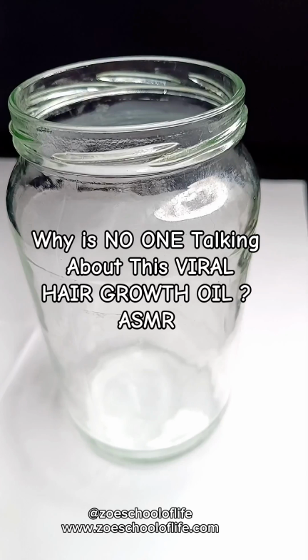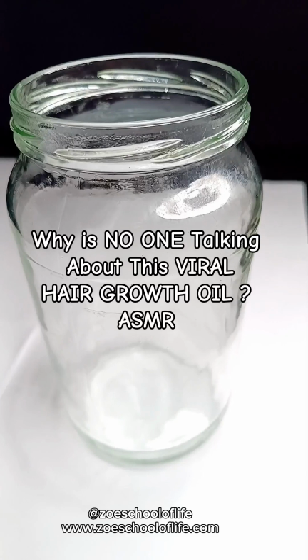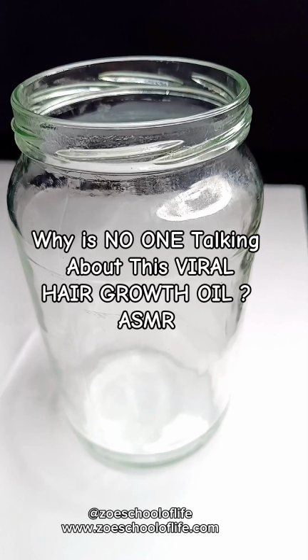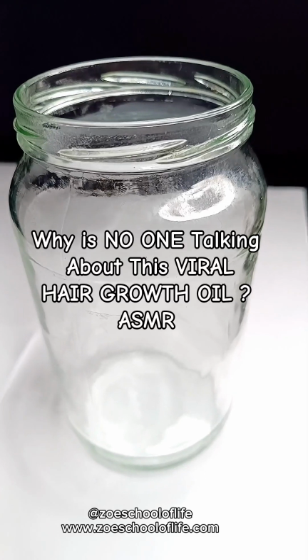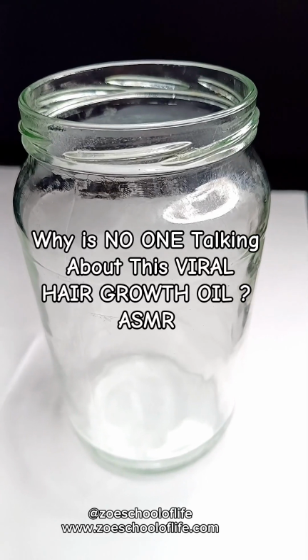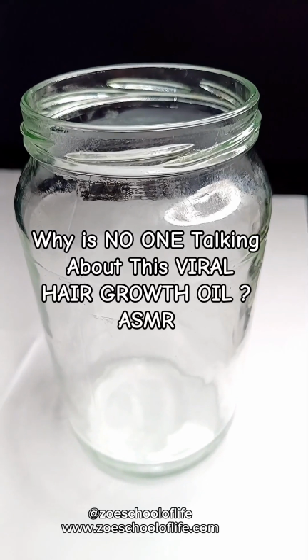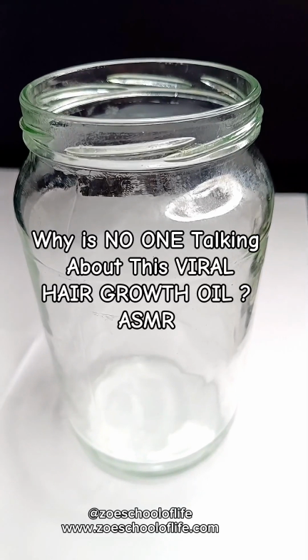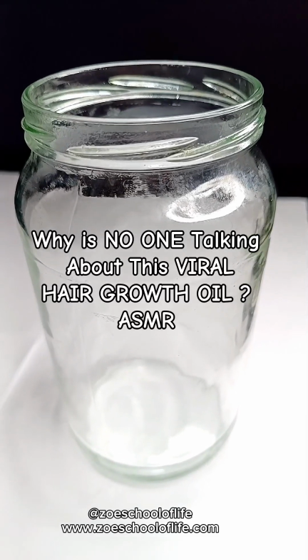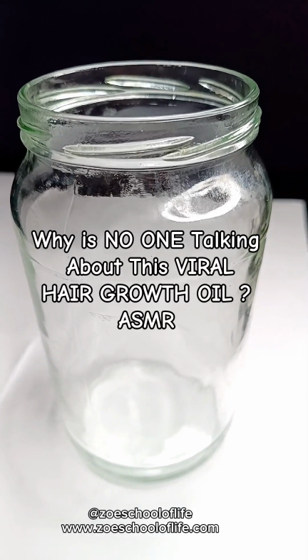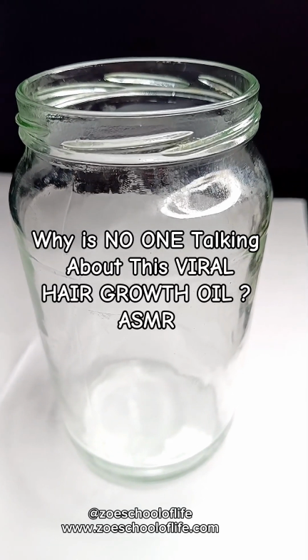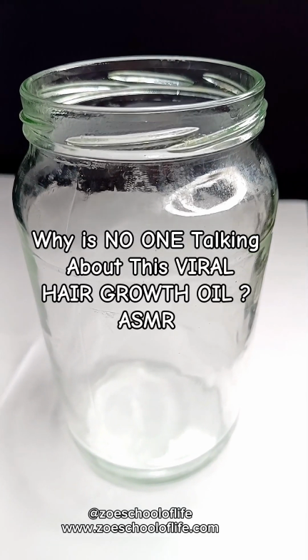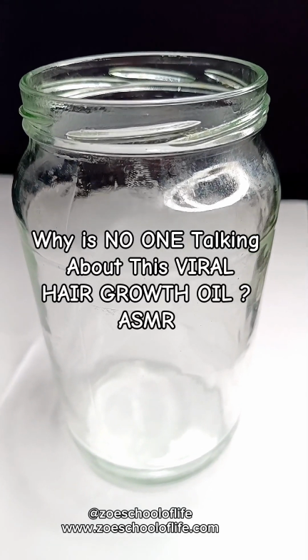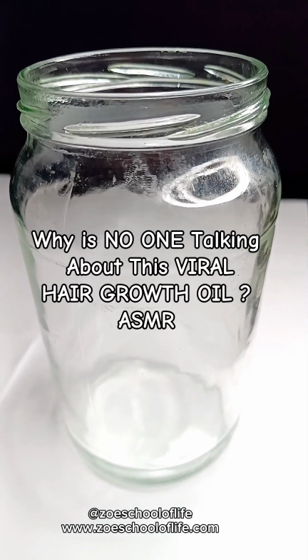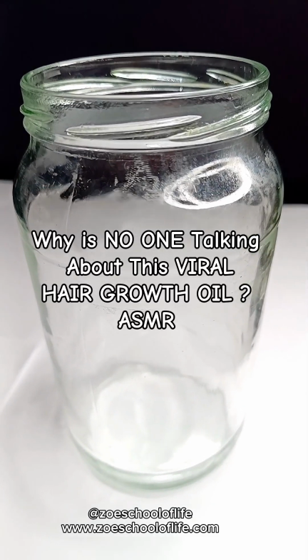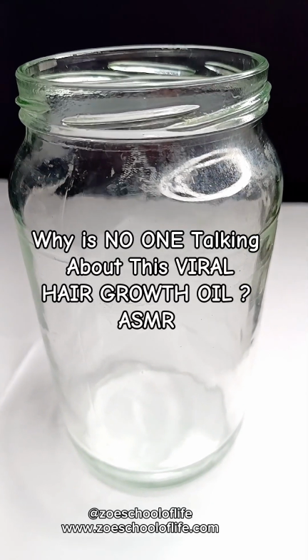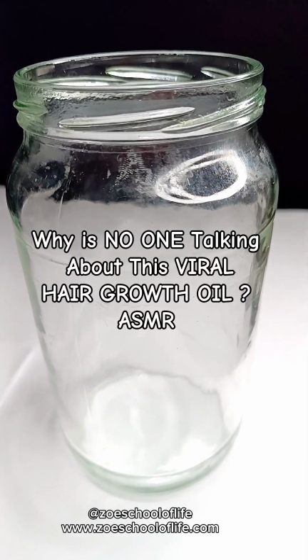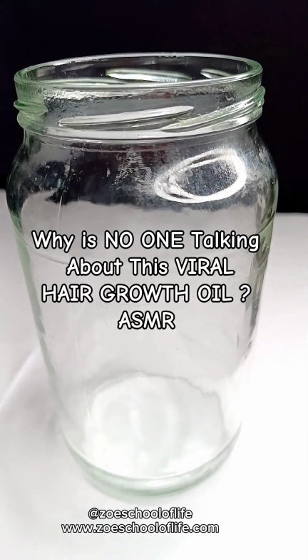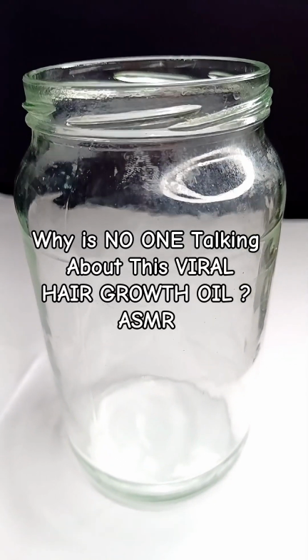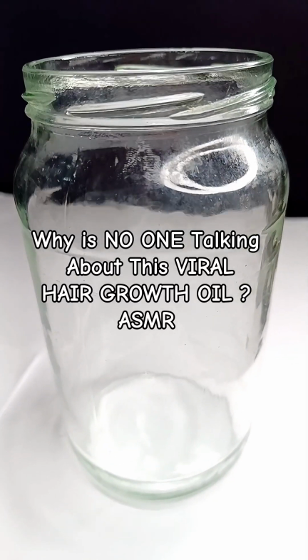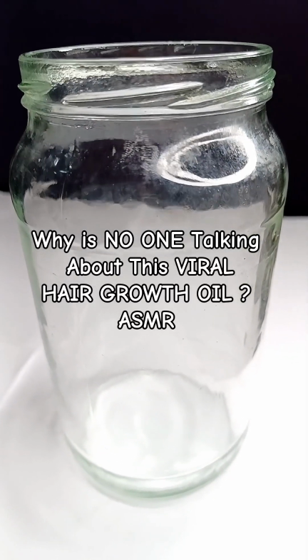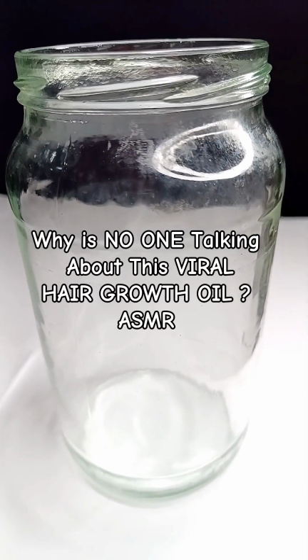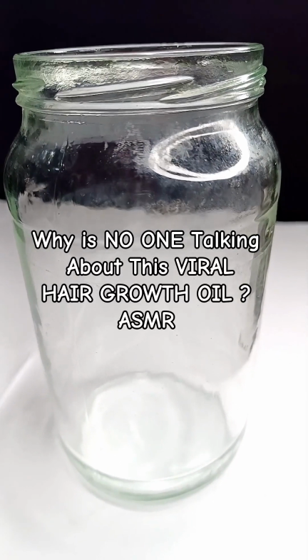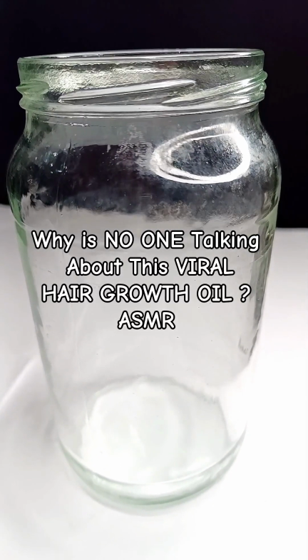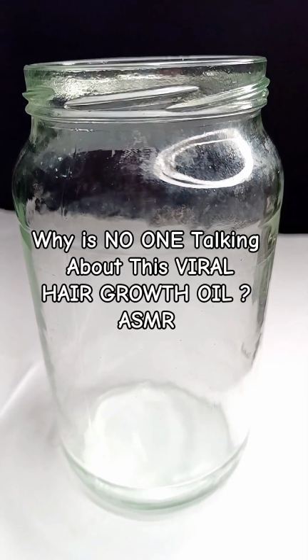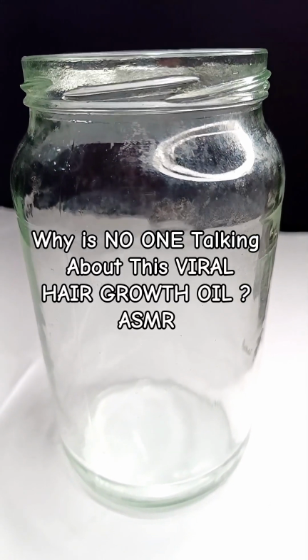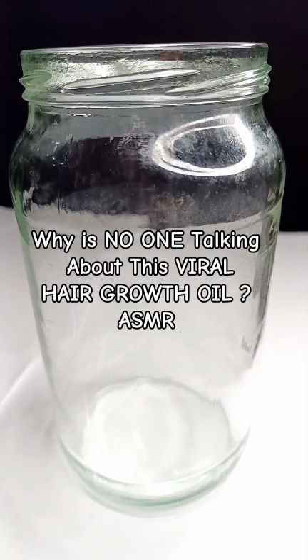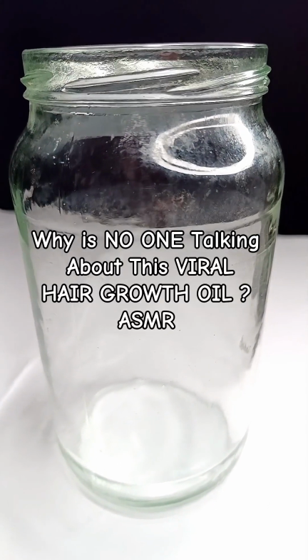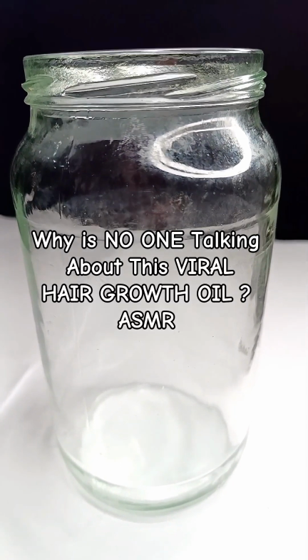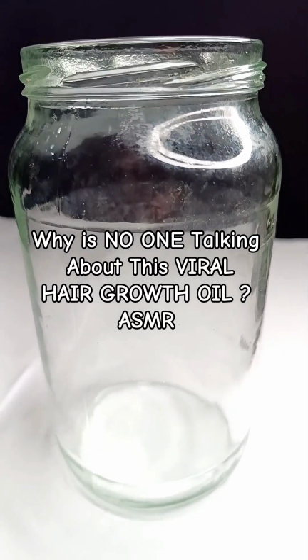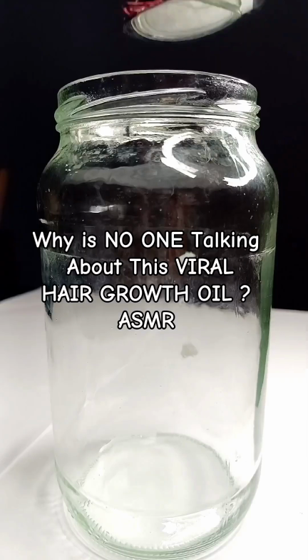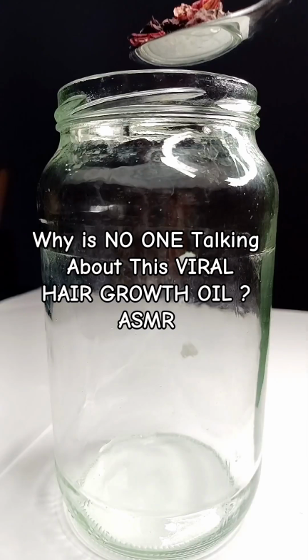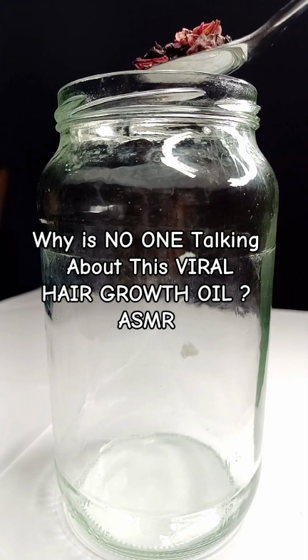Why is no one talking about this viral hair growth oil ASMR?